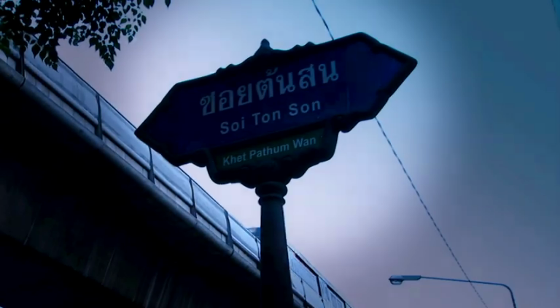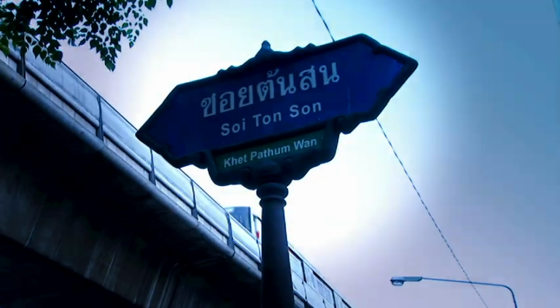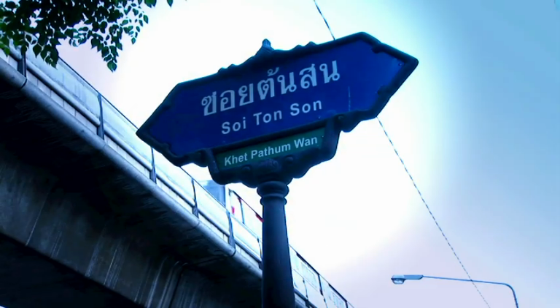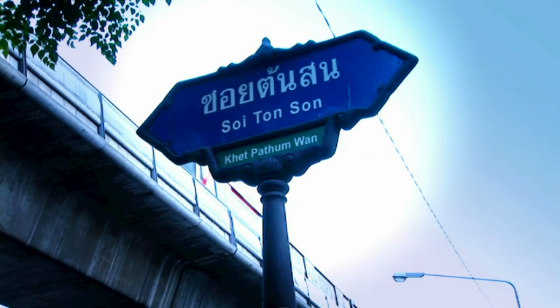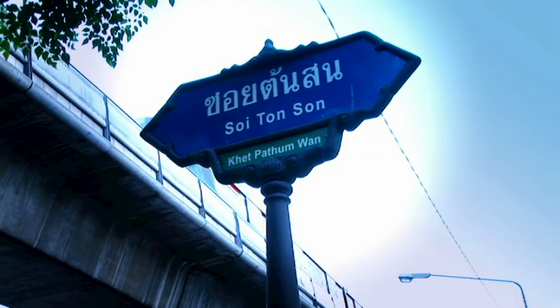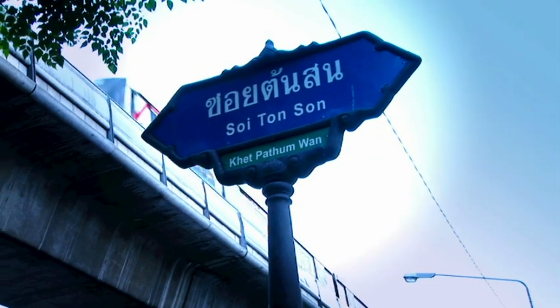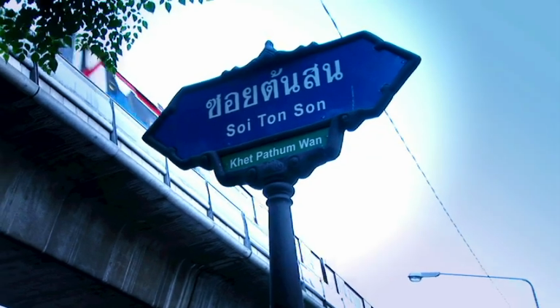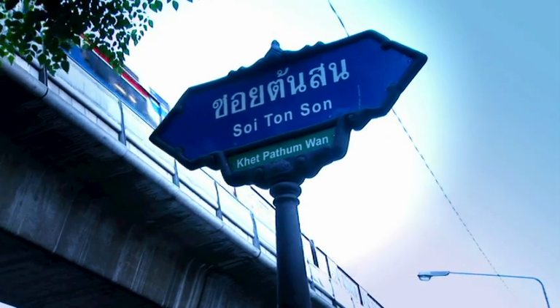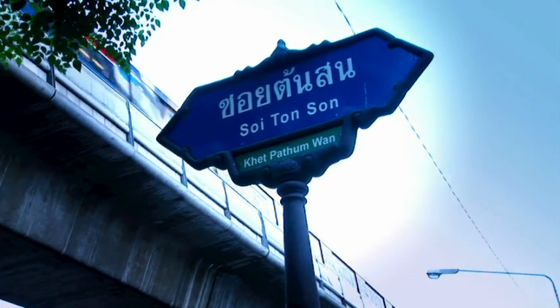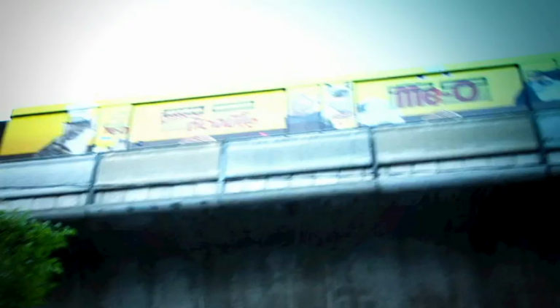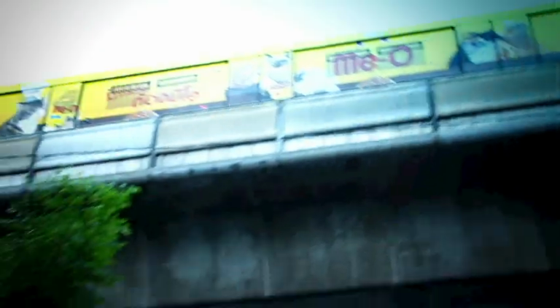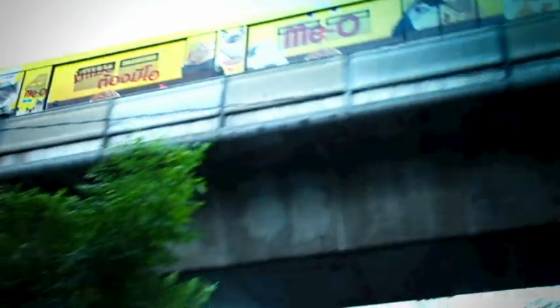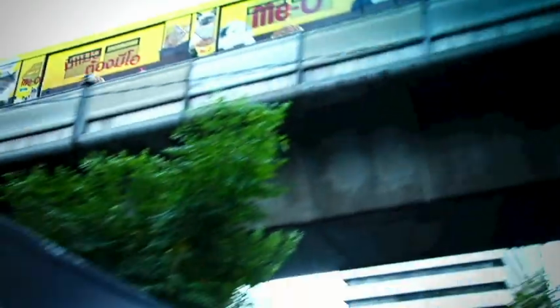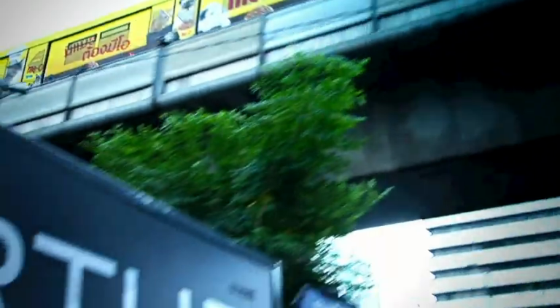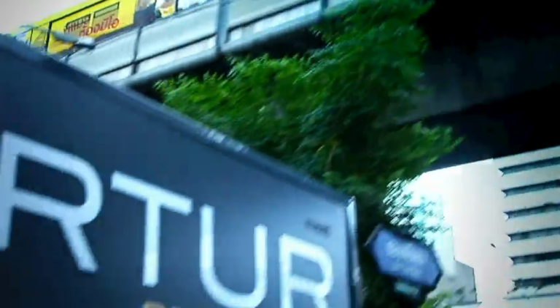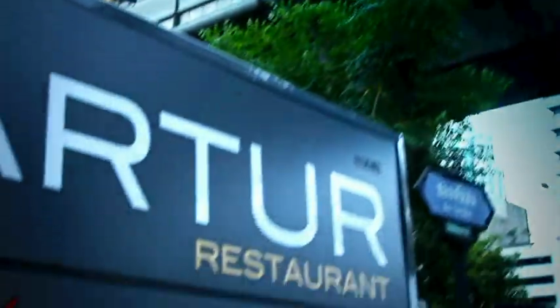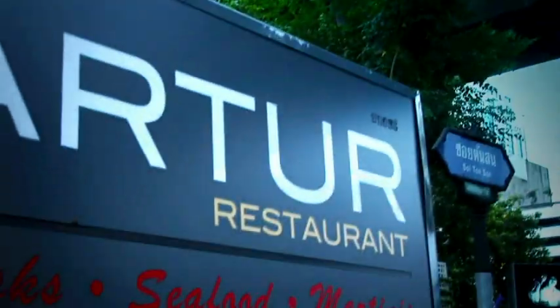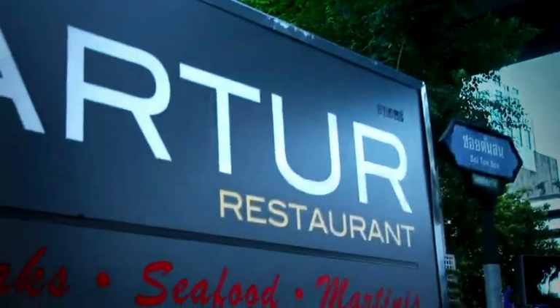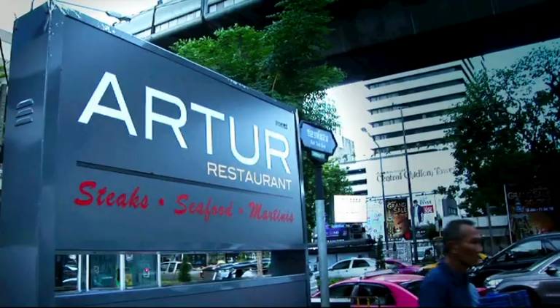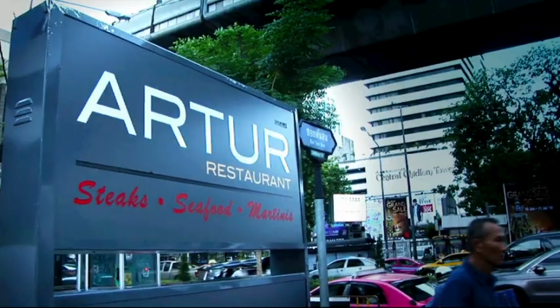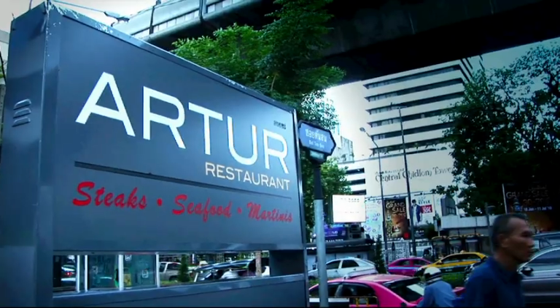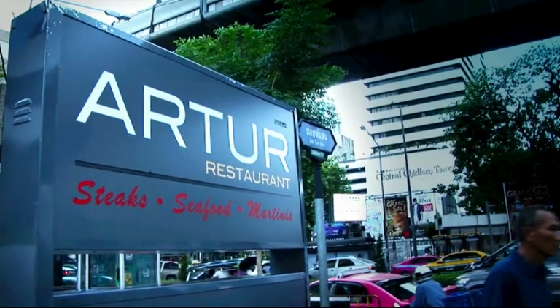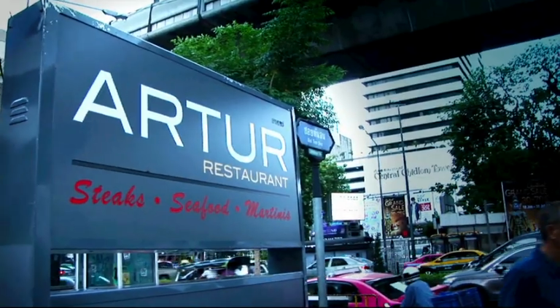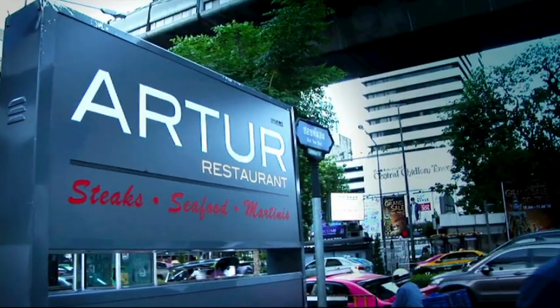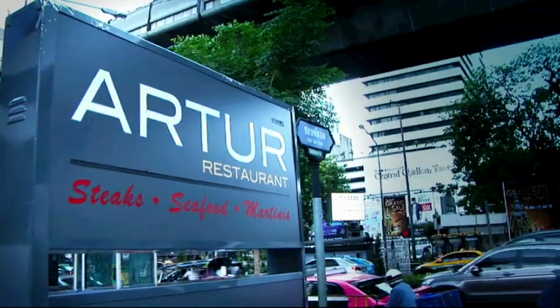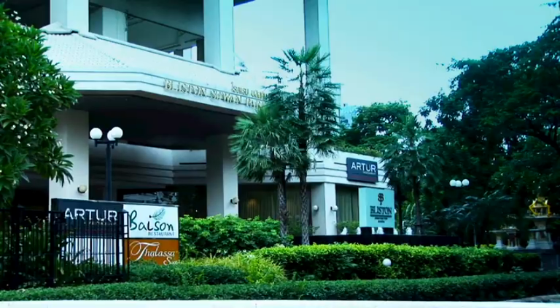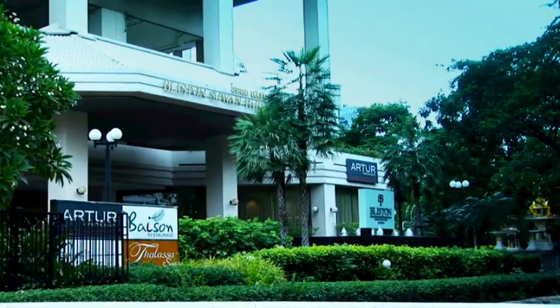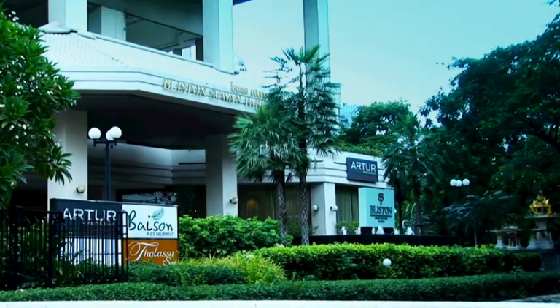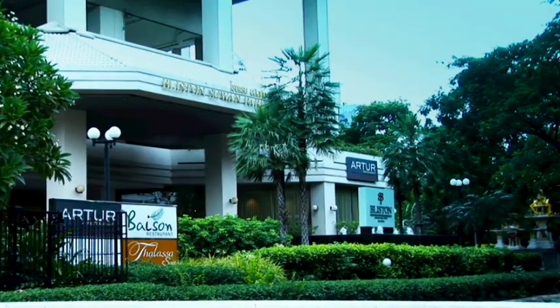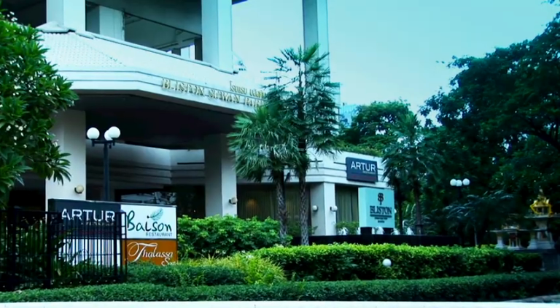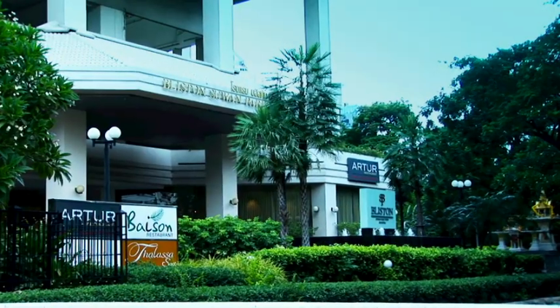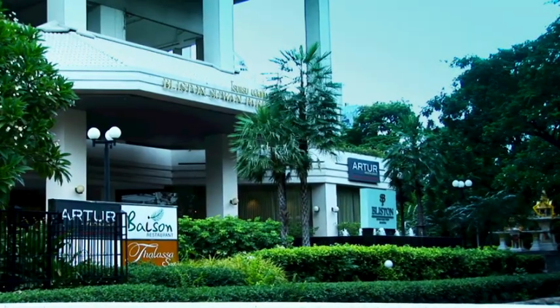We are located on the ground floor of Bliston Residence, just five minutes by walking from Chitlom station.